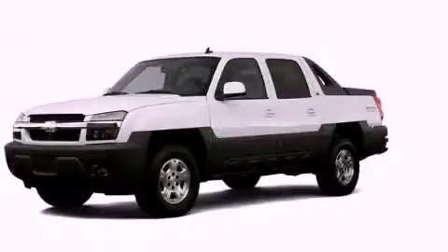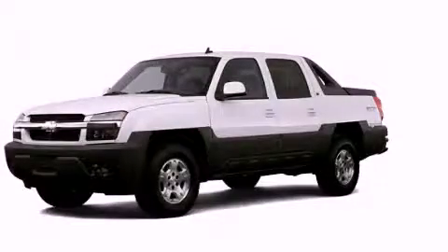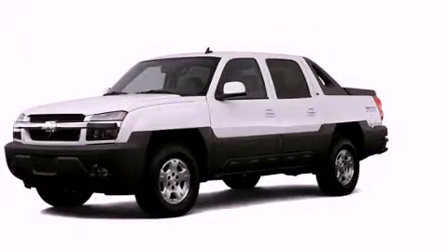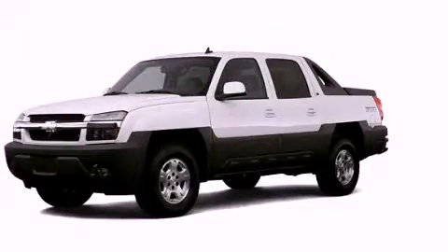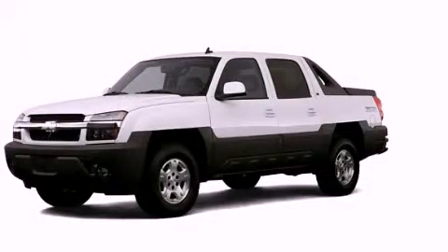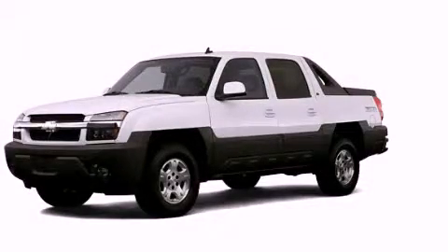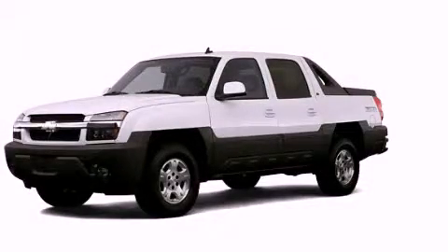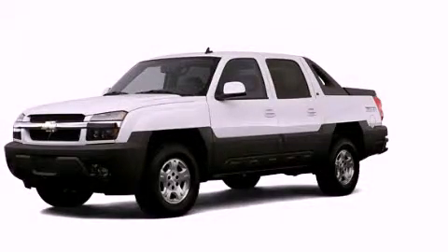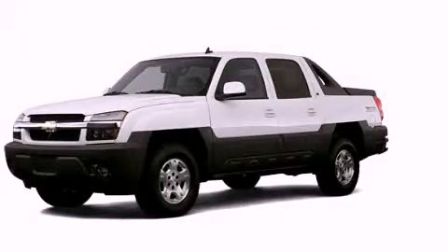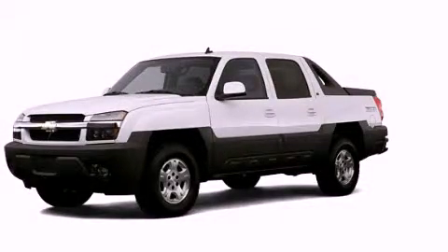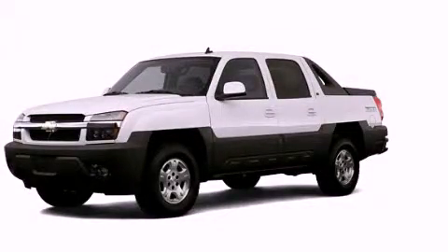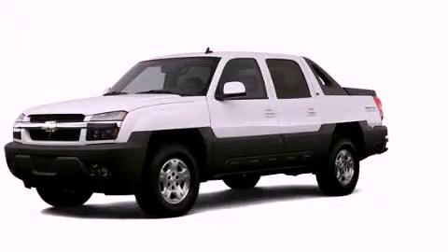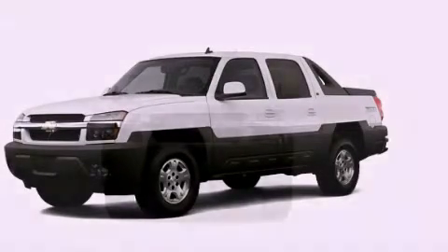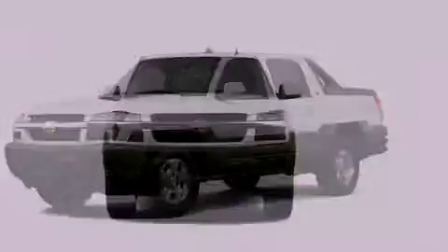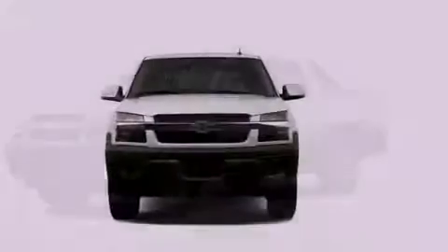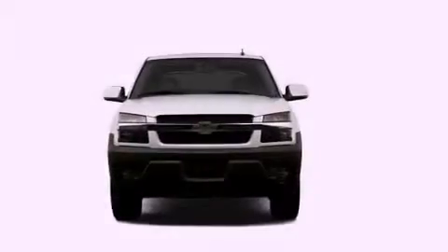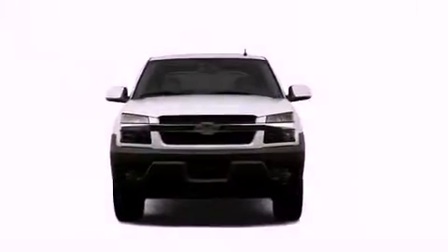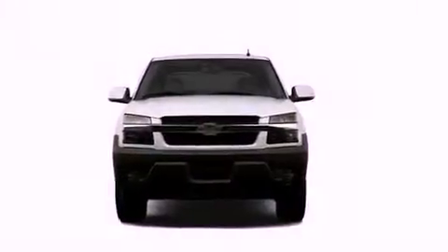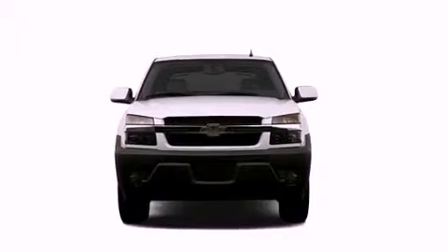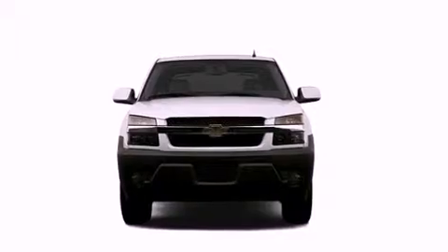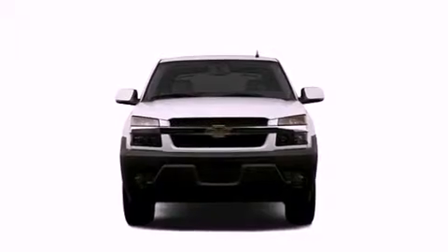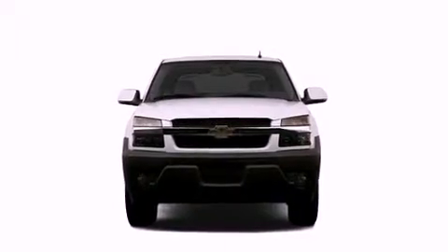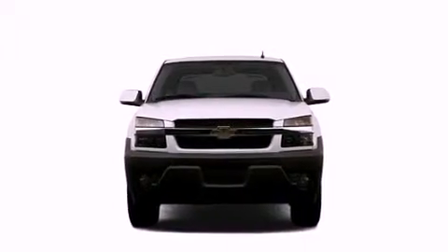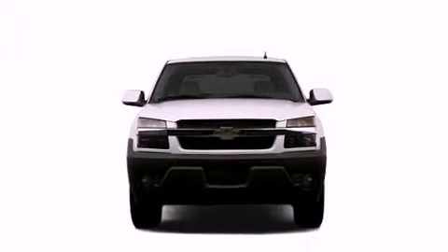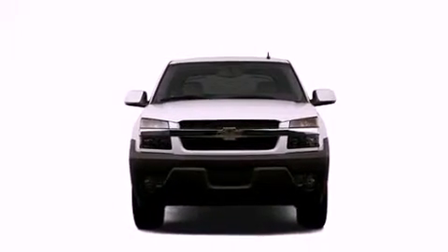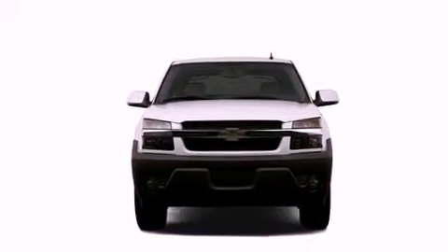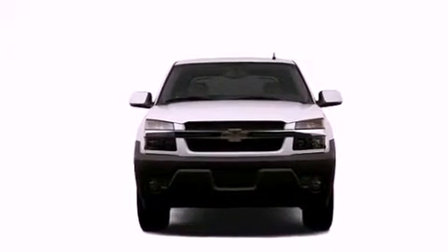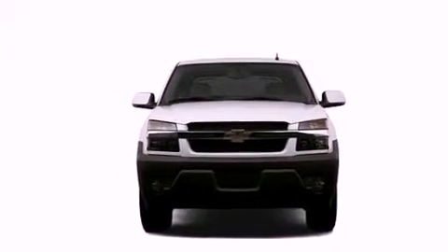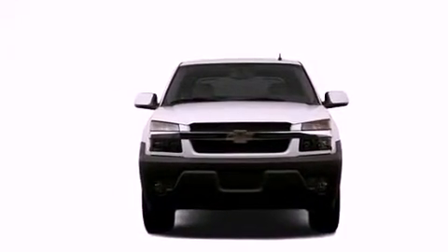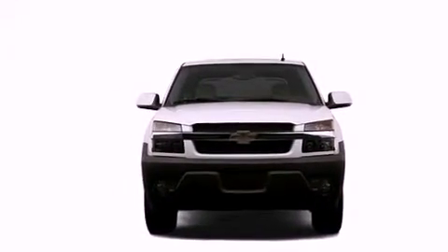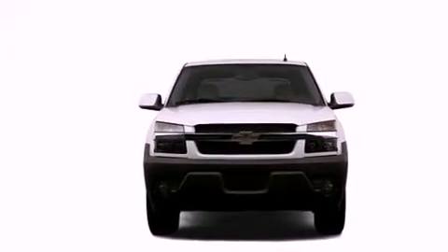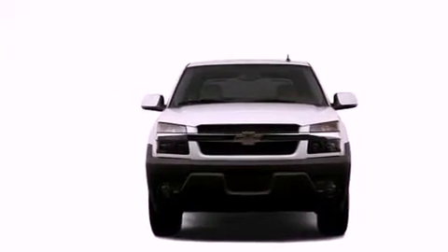This is a 2006 Chevrolet Avalanche 1500. Whether hauling, commuting, or towing, this truck is the right one for you.